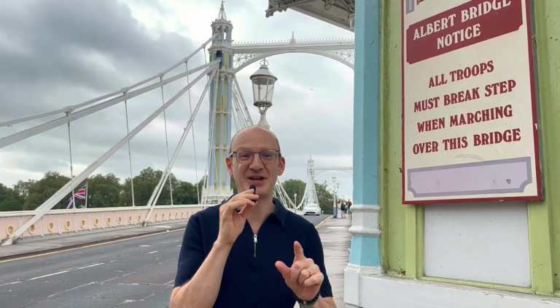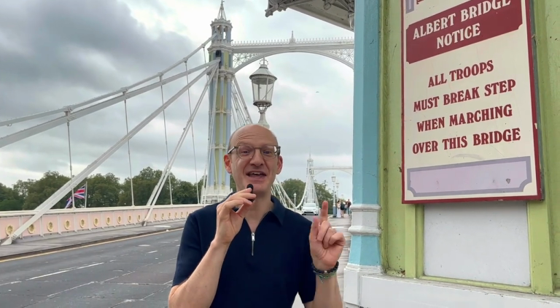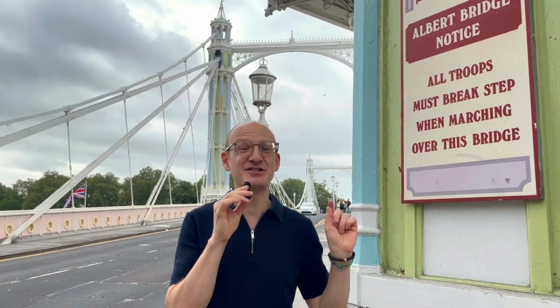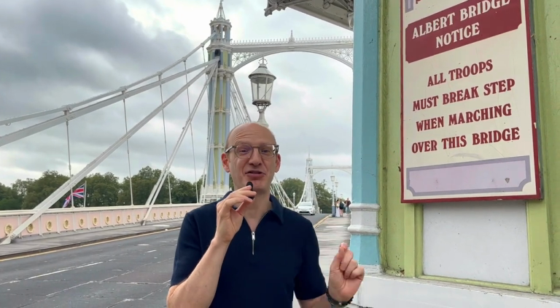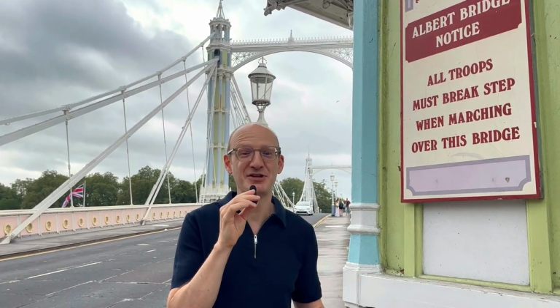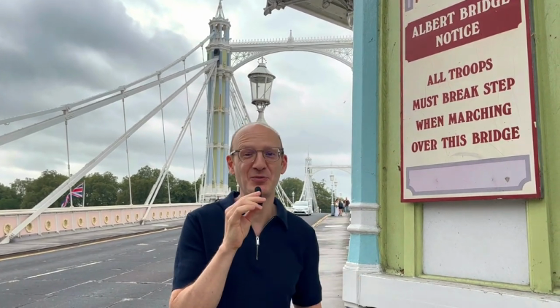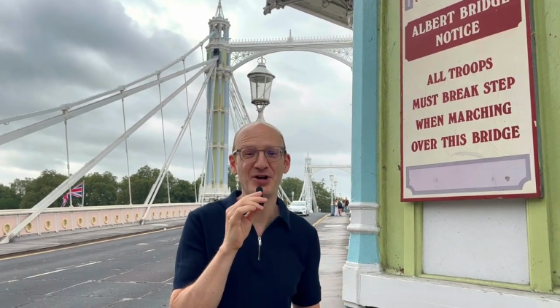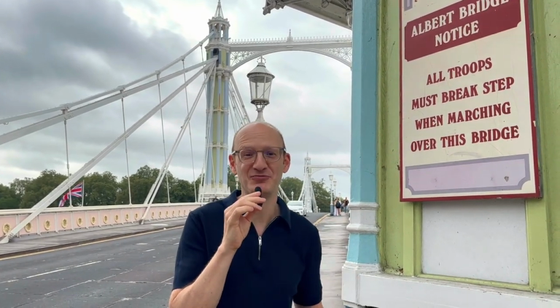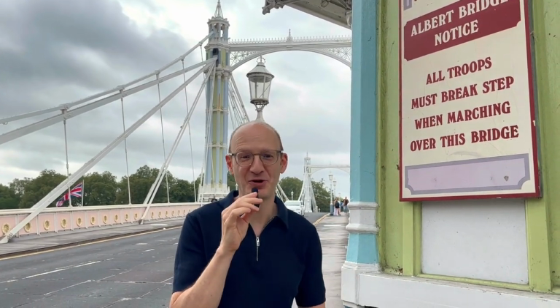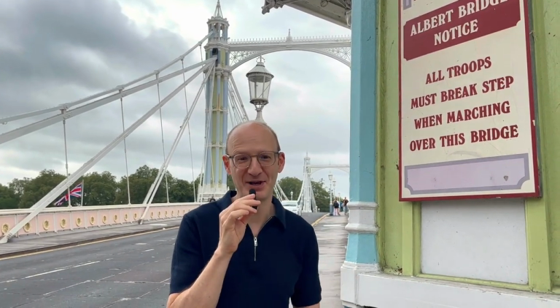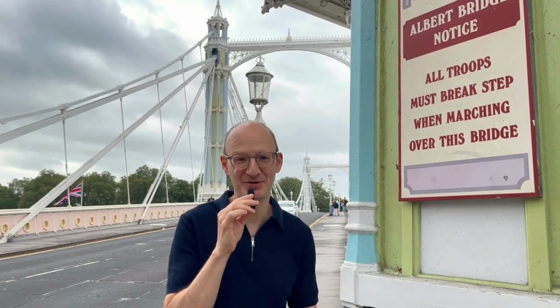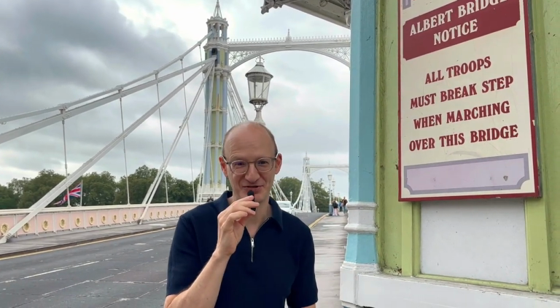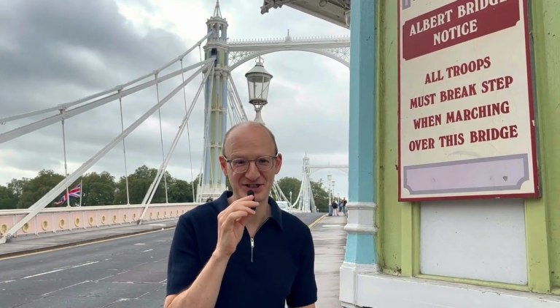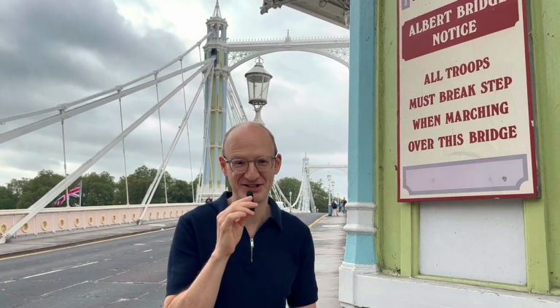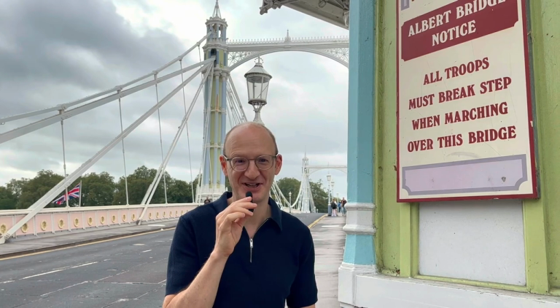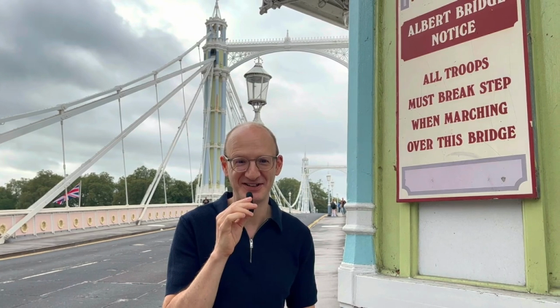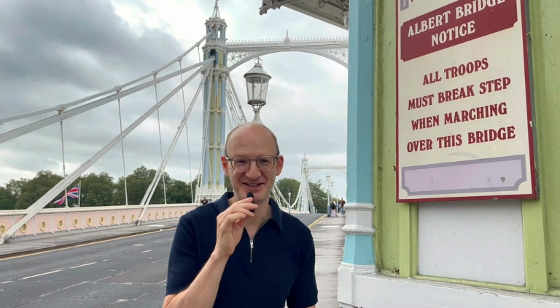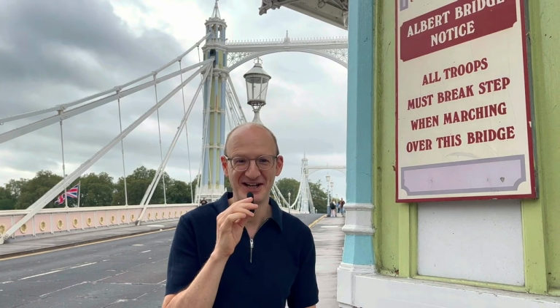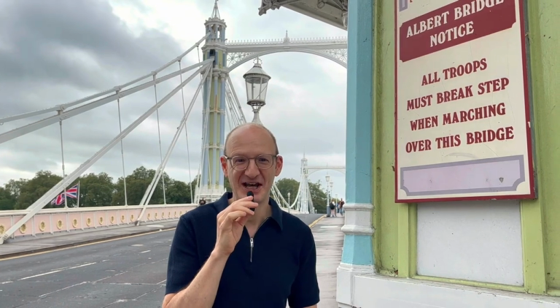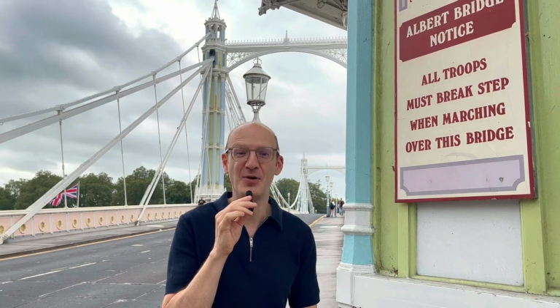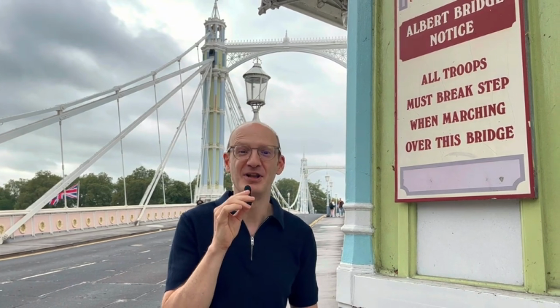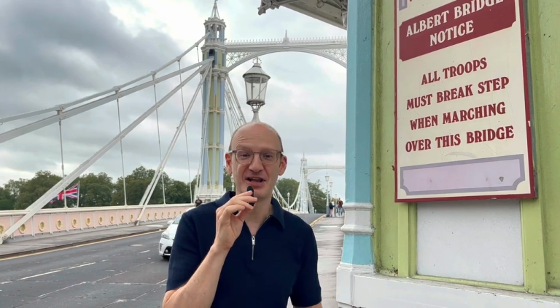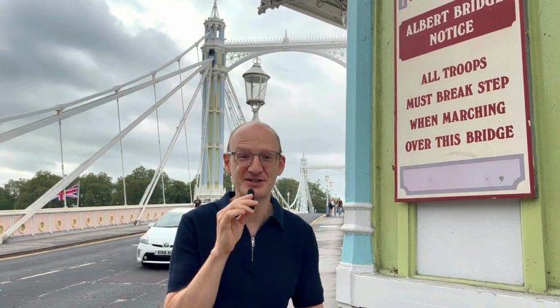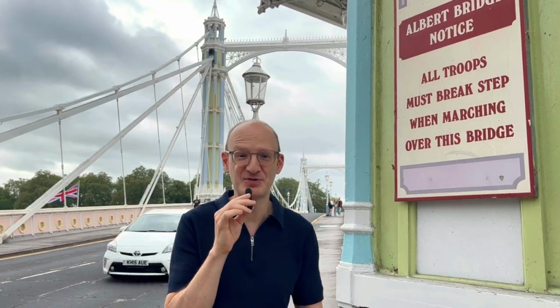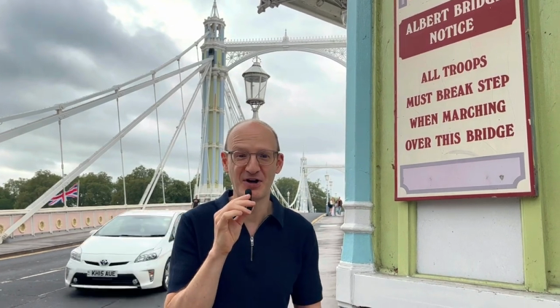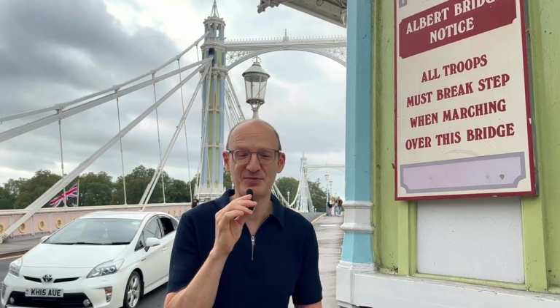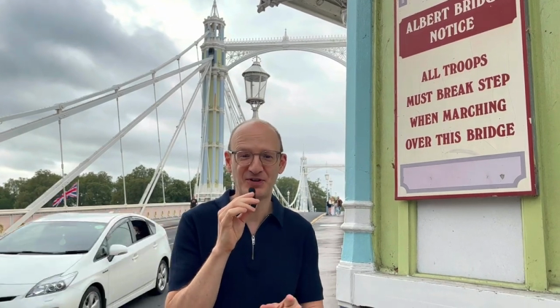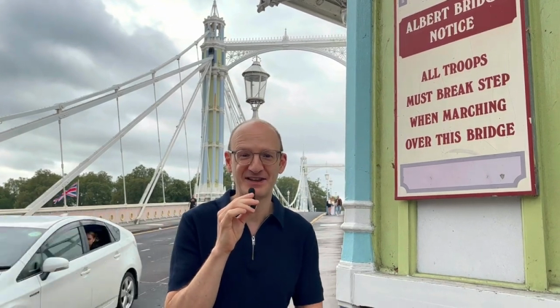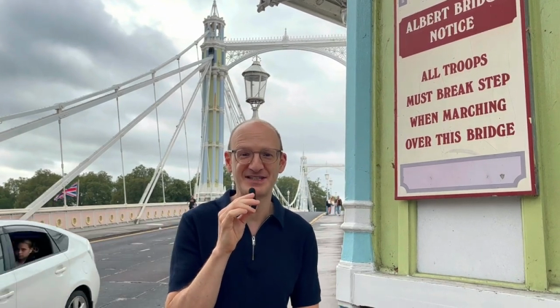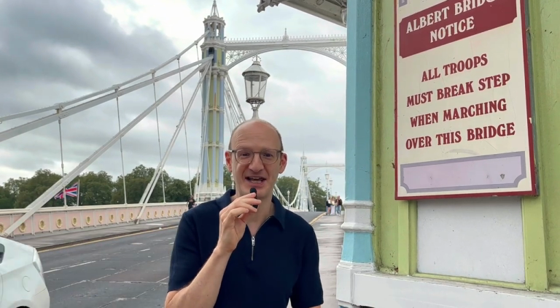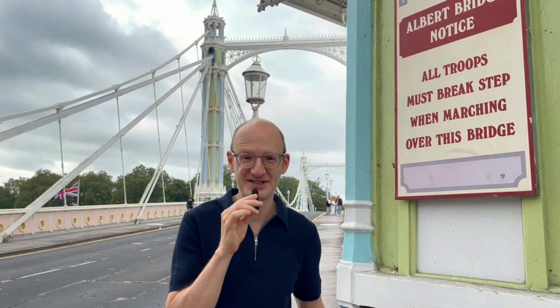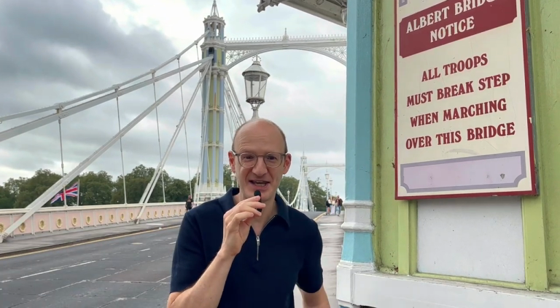That's the 3-in-1 Royal Albert Bridge here in London. Like and subscribe if you like this, and I'll see you.